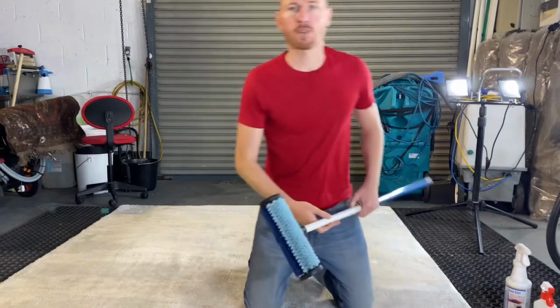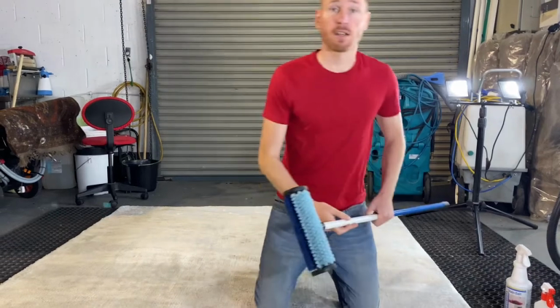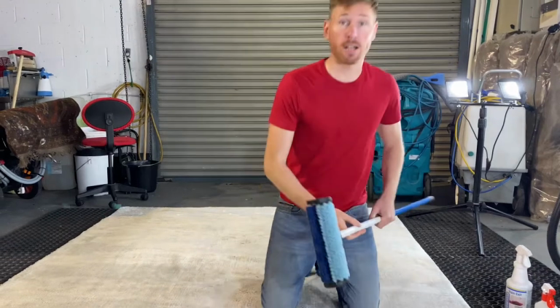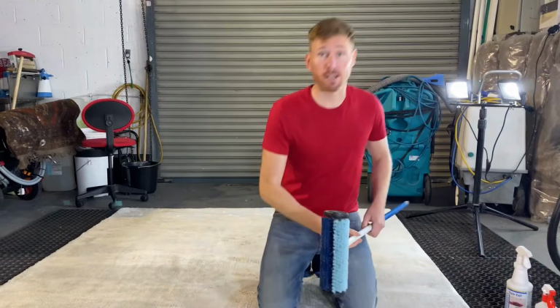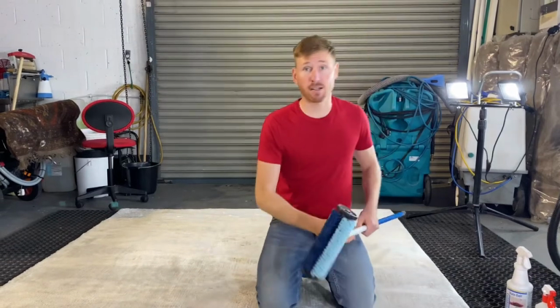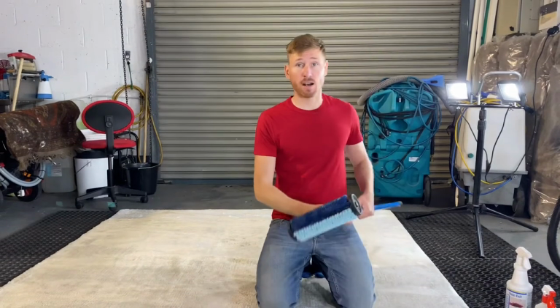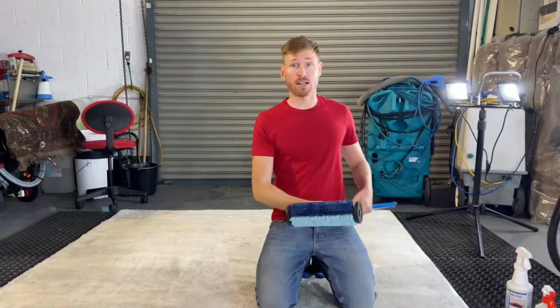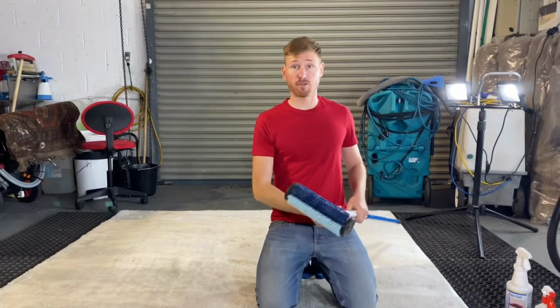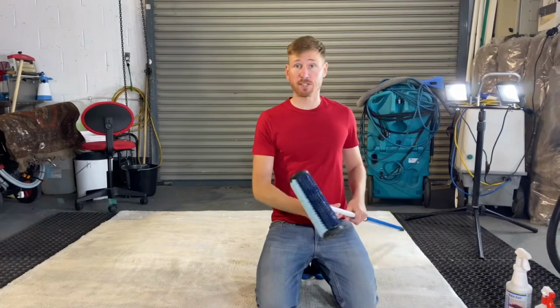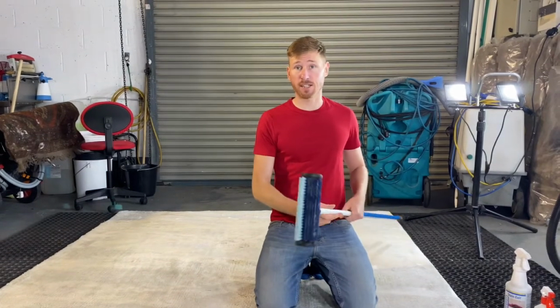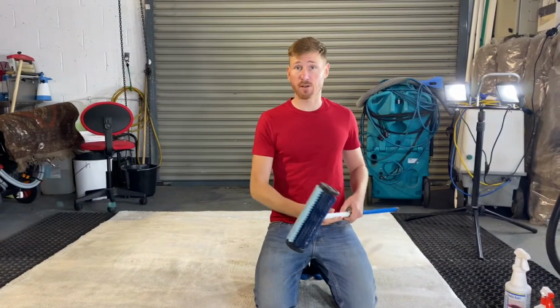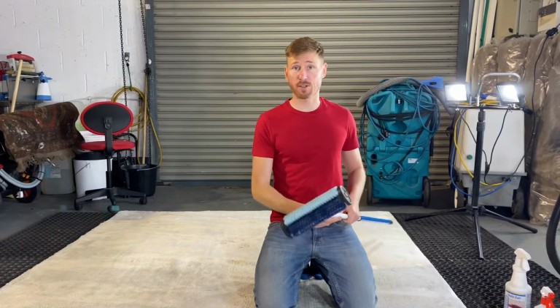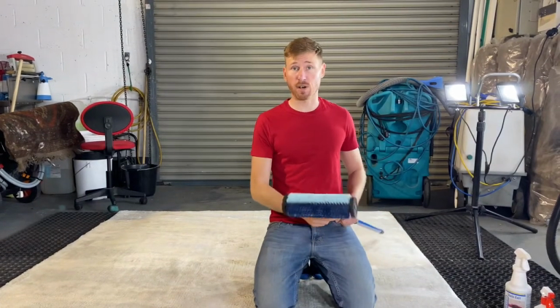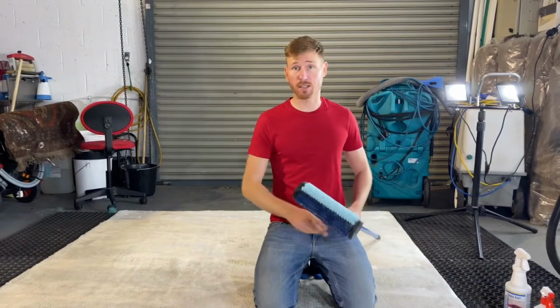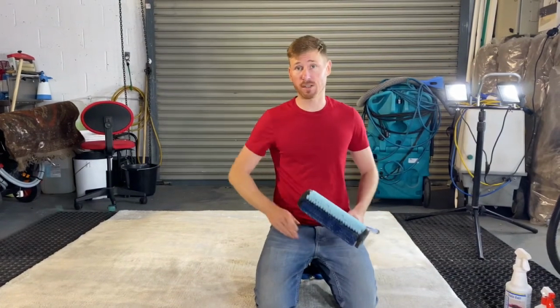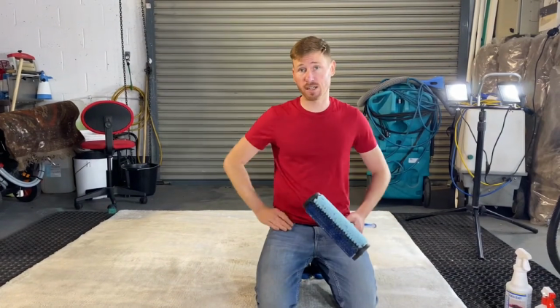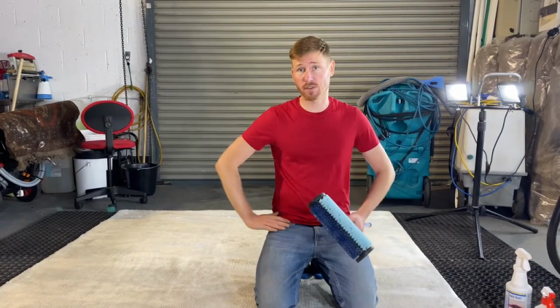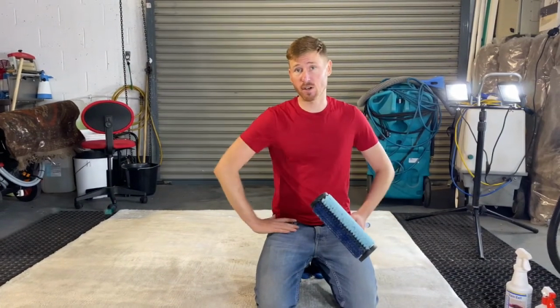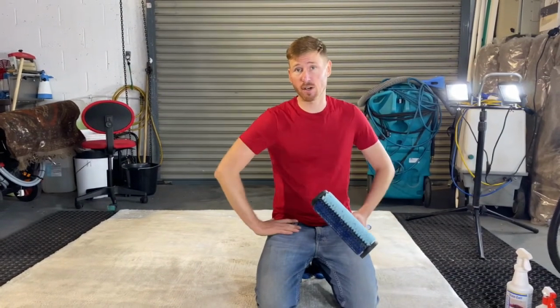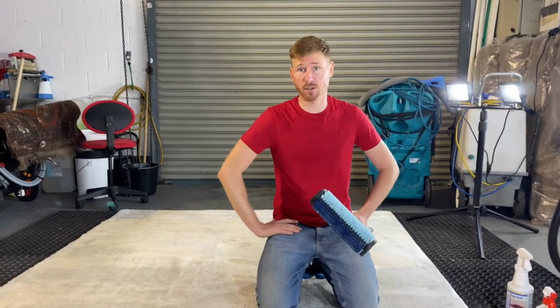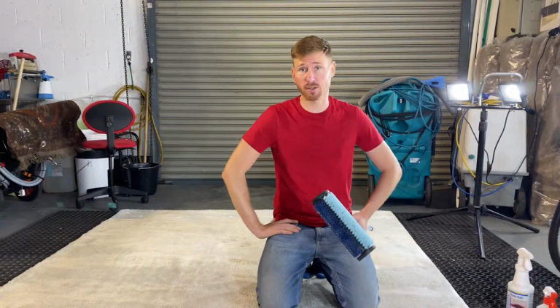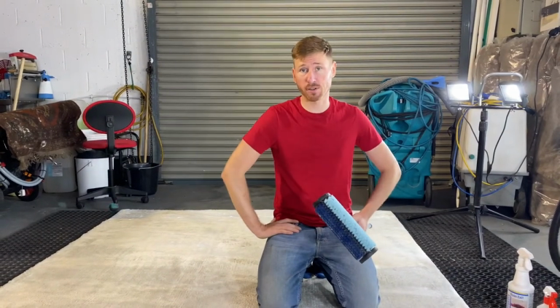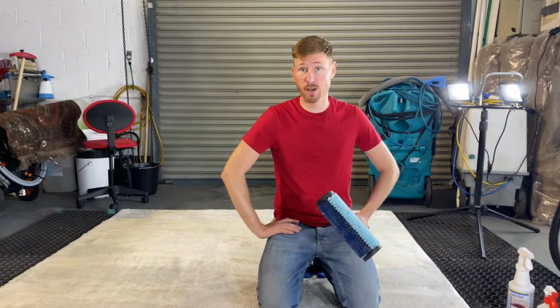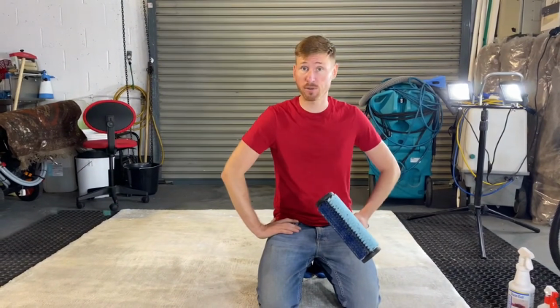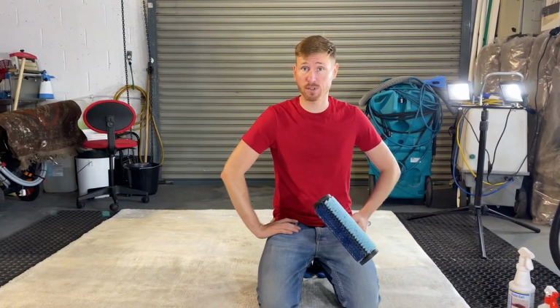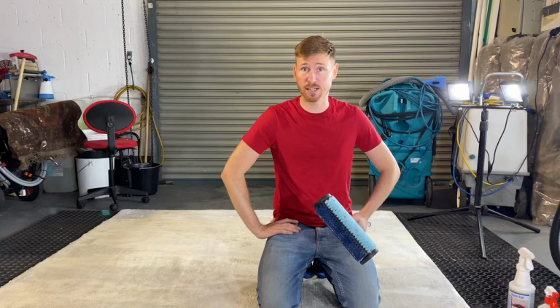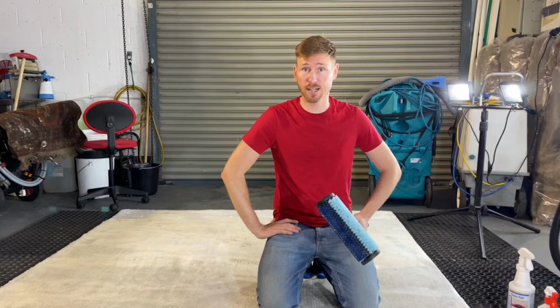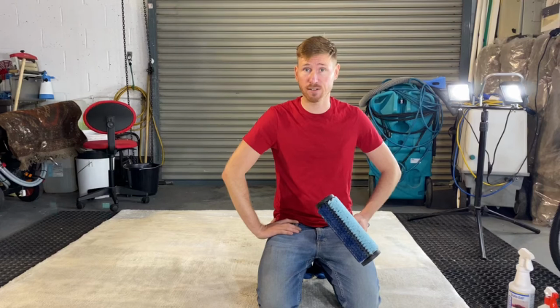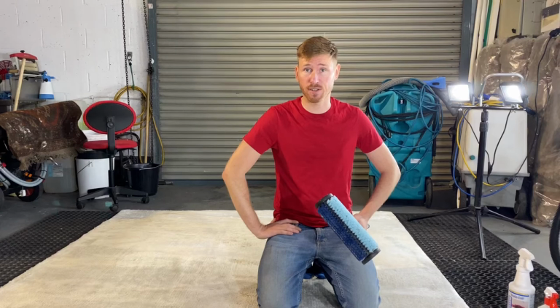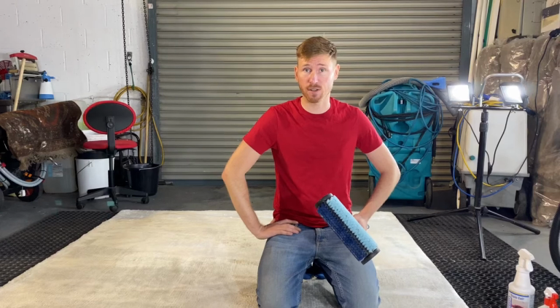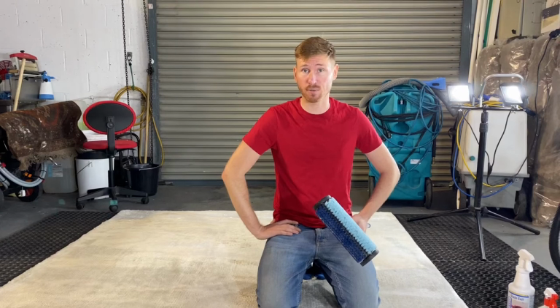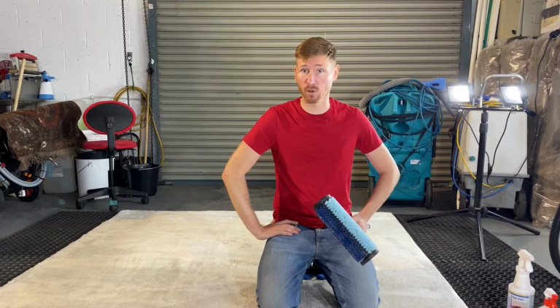Hi there, it's Karl here from Cleaning How To, and in today's video I'm going to show you how to clean a viscose rug.